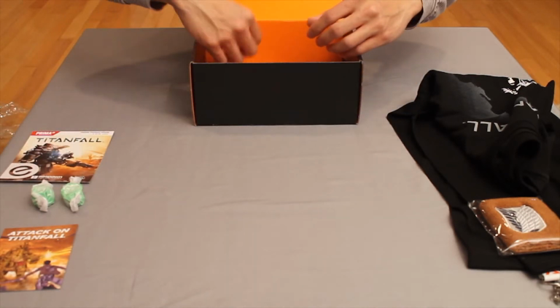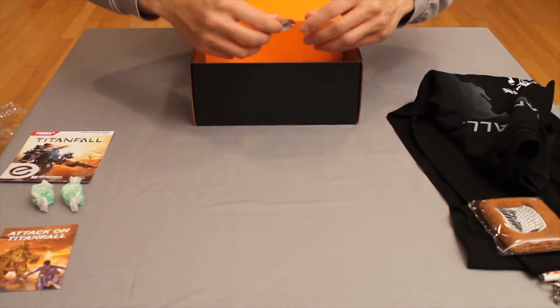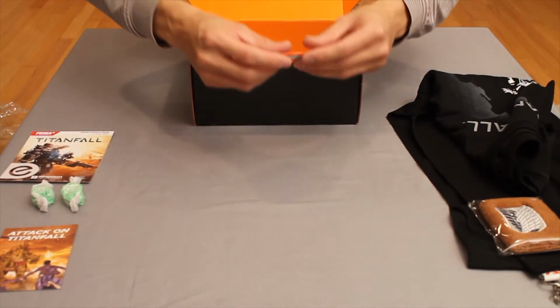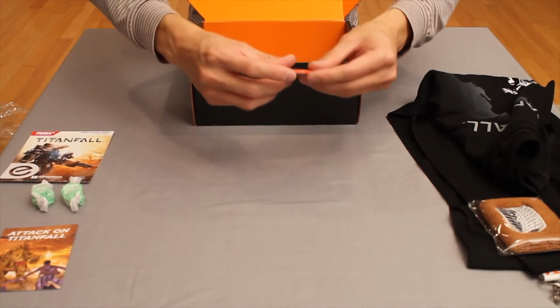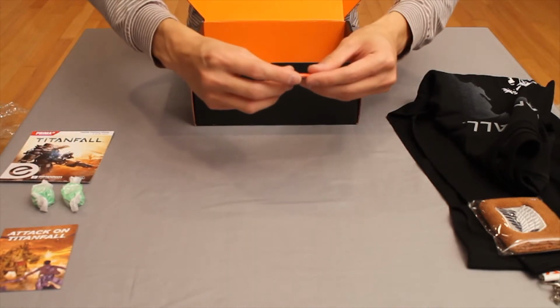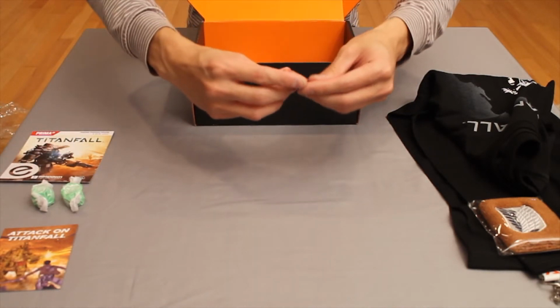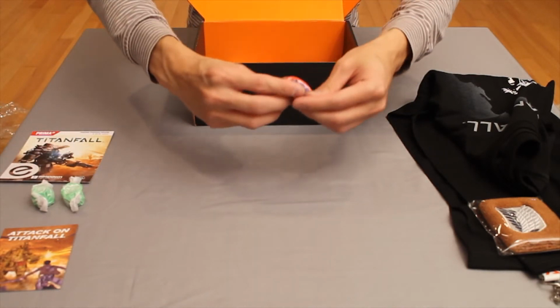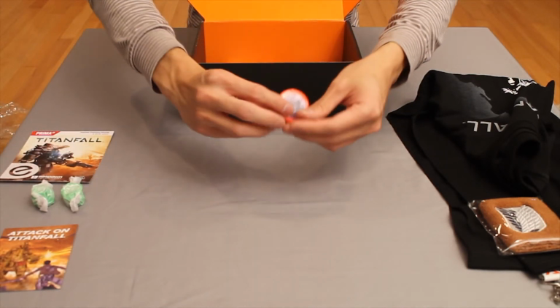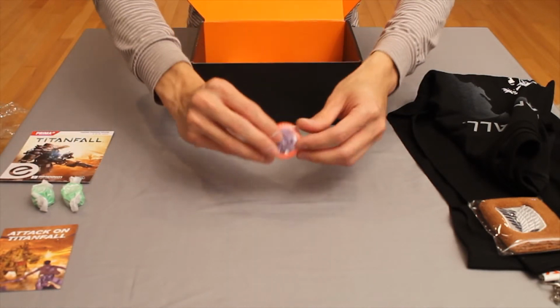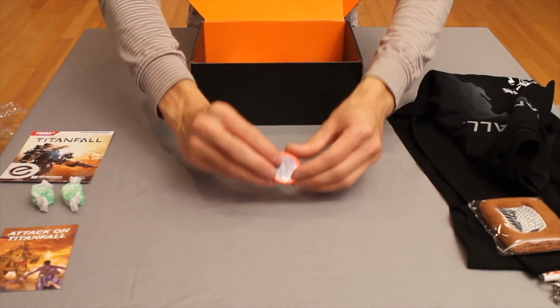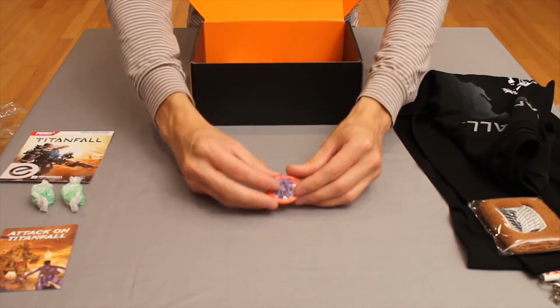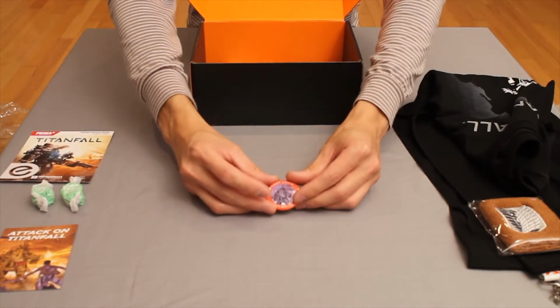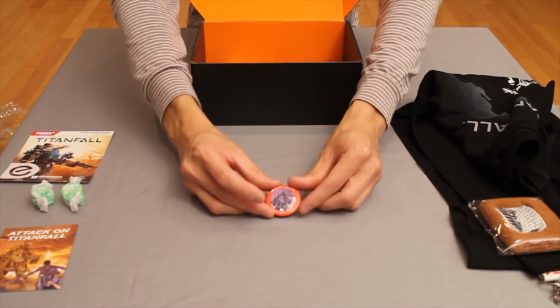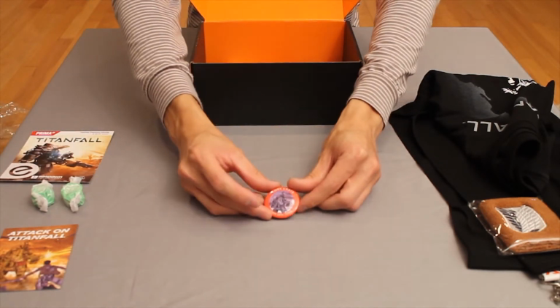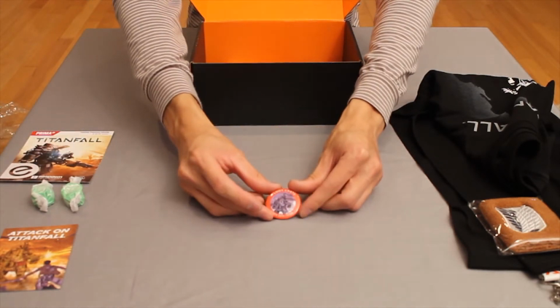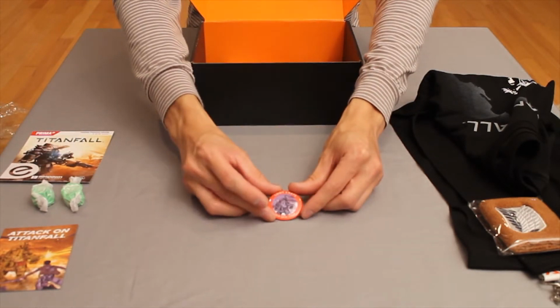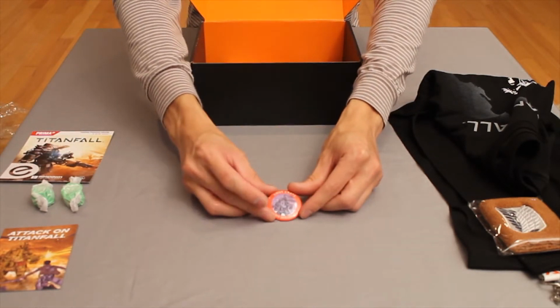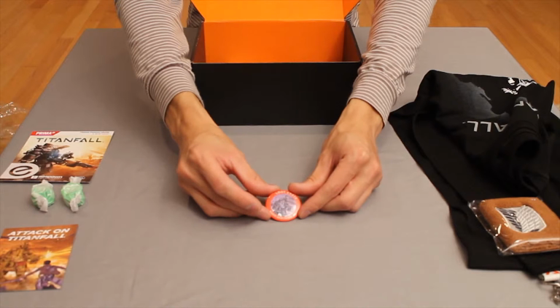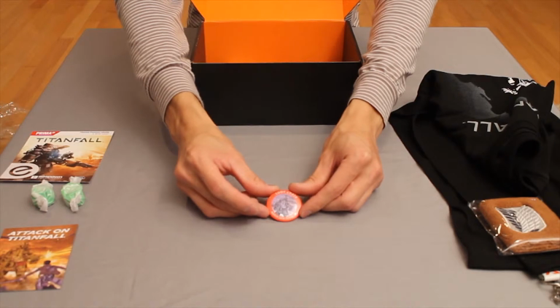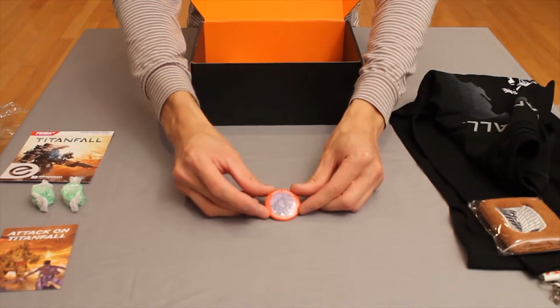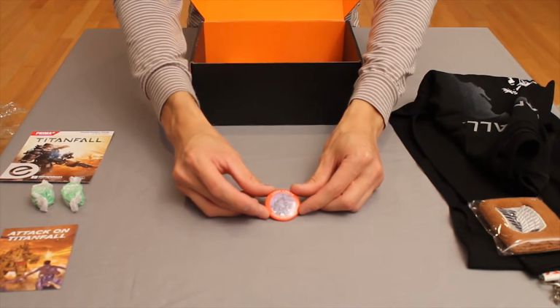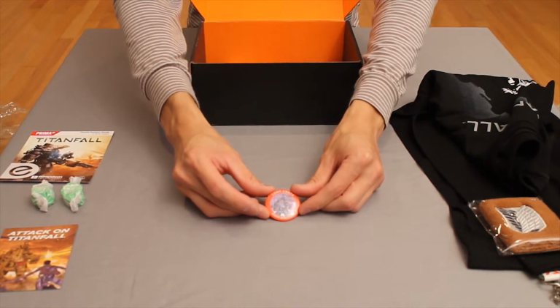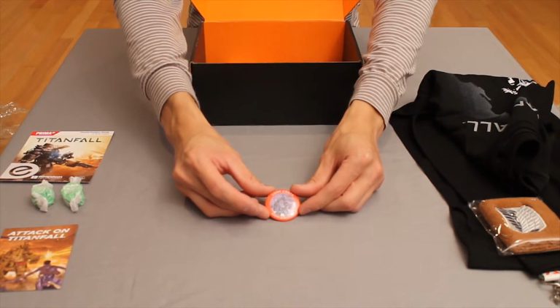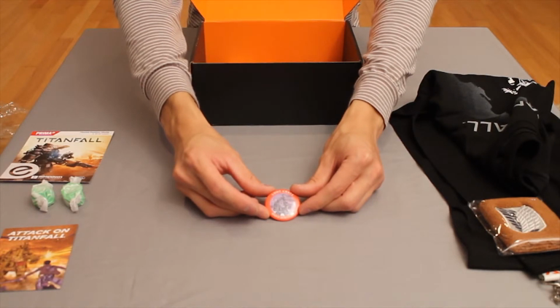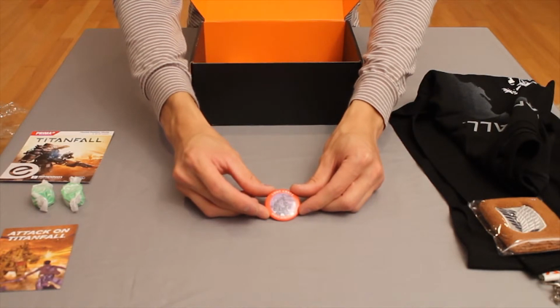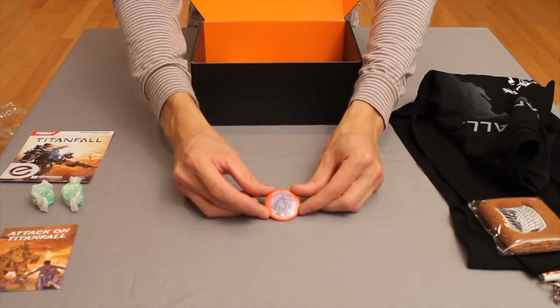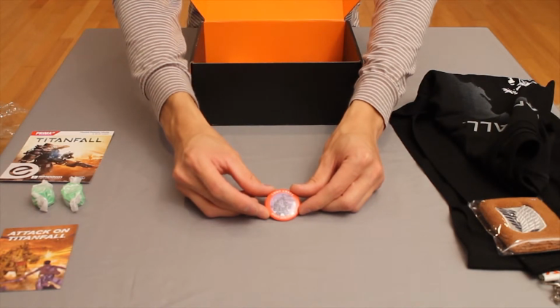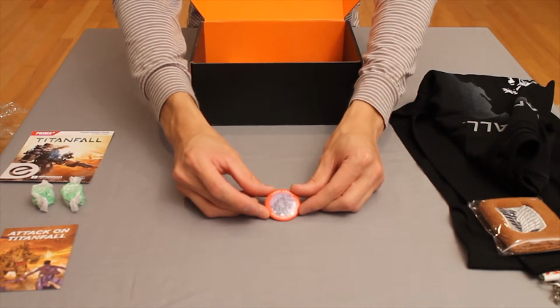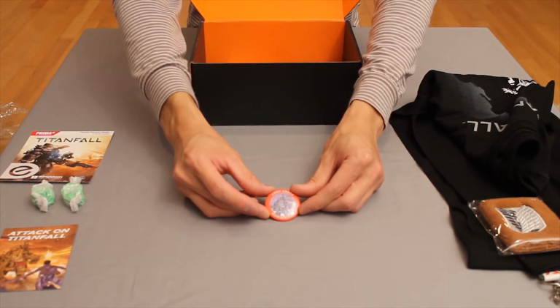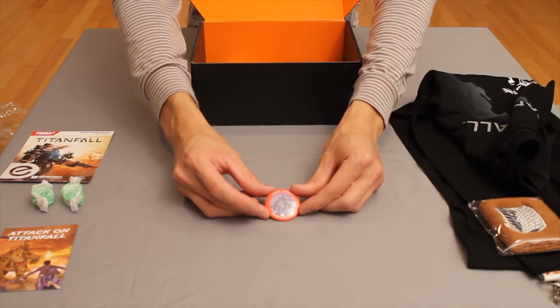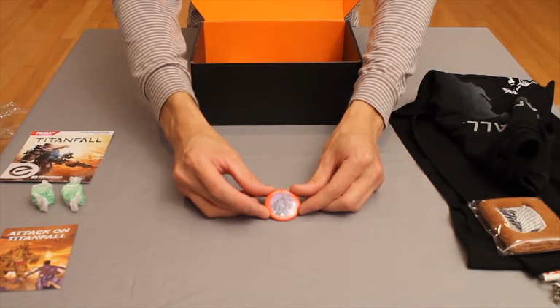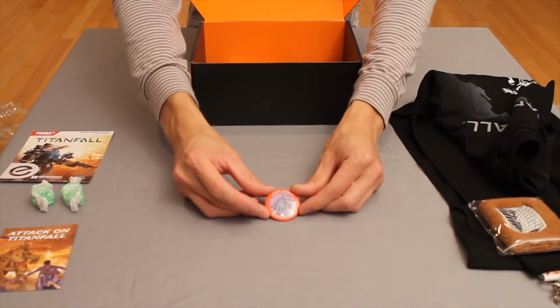As always Loot Crate includes their monthly pin showing off their theme for the month, which is a Titan — duh.